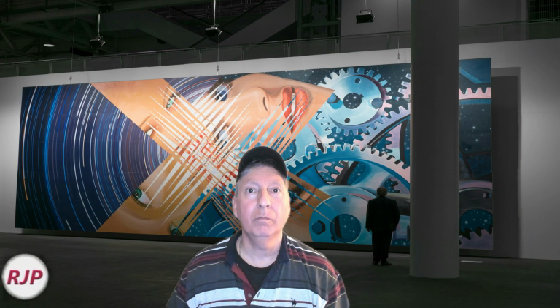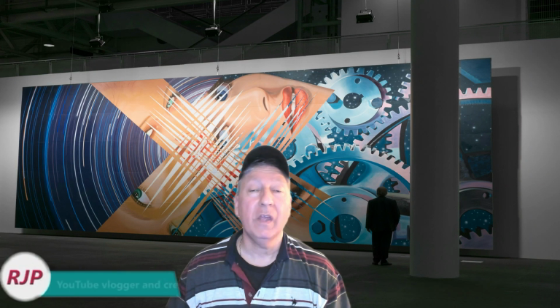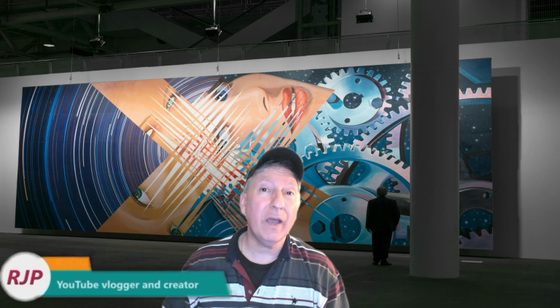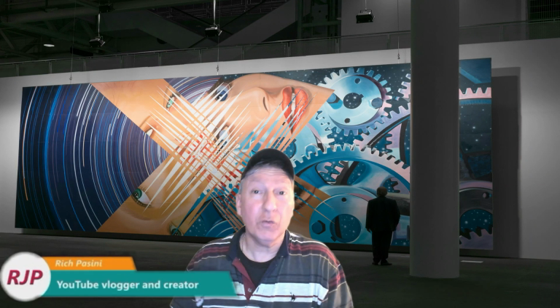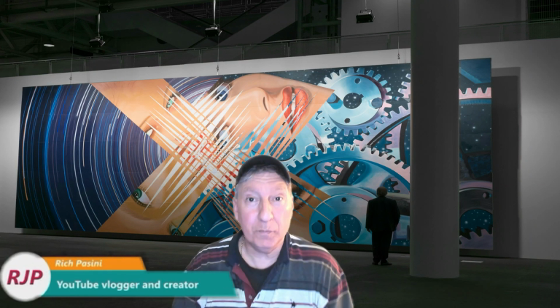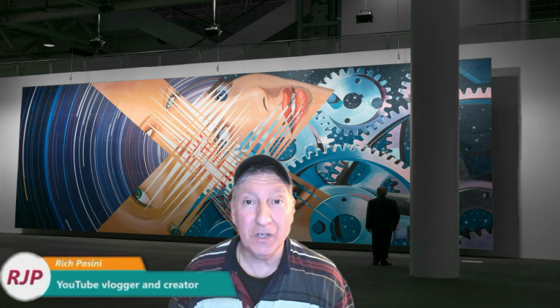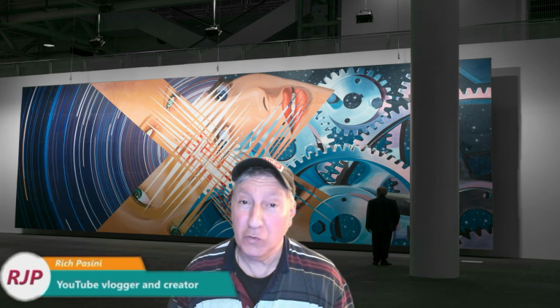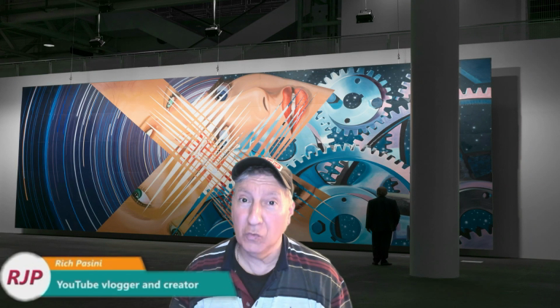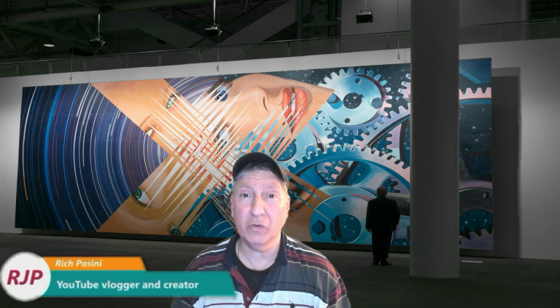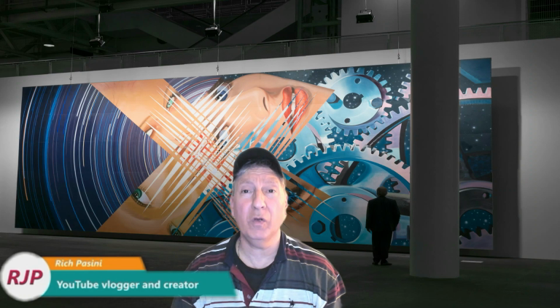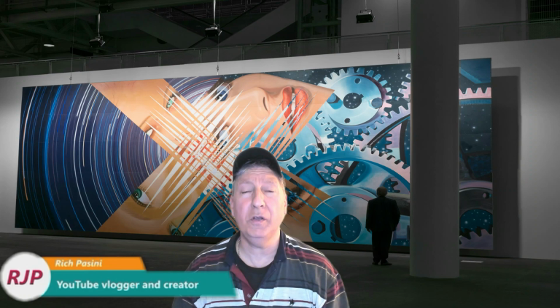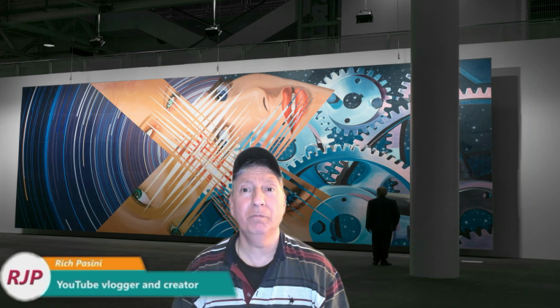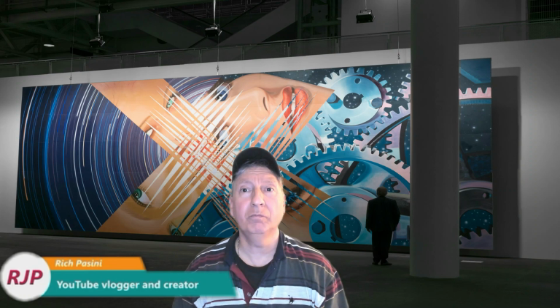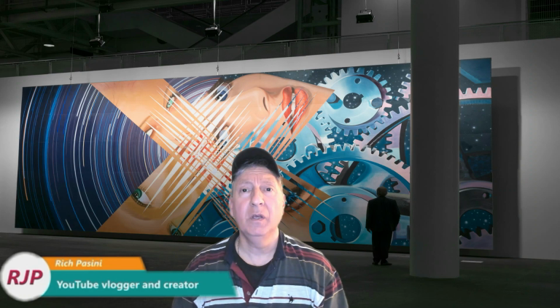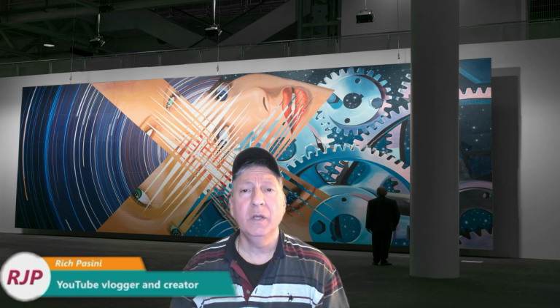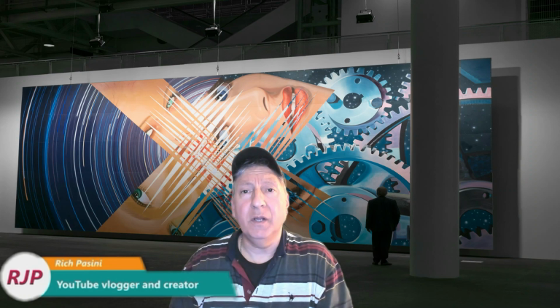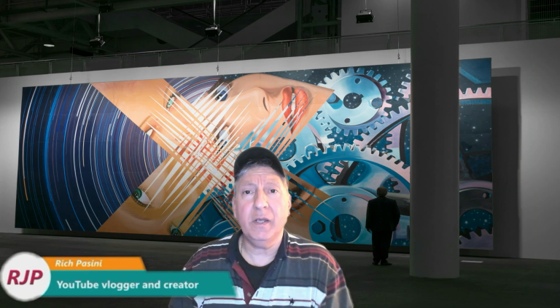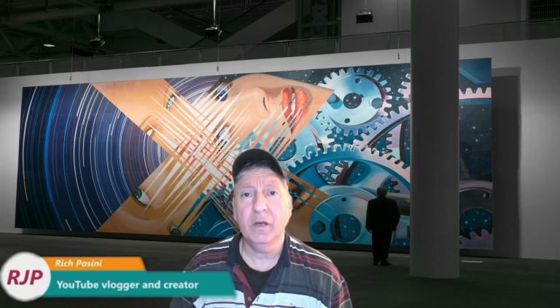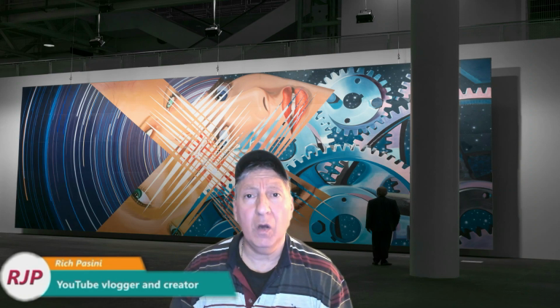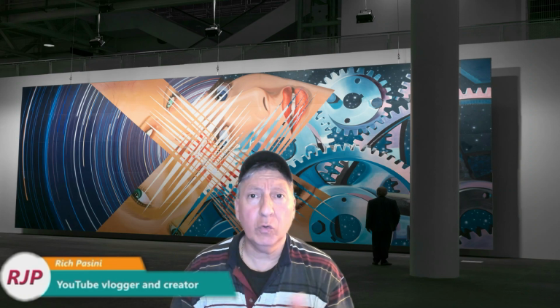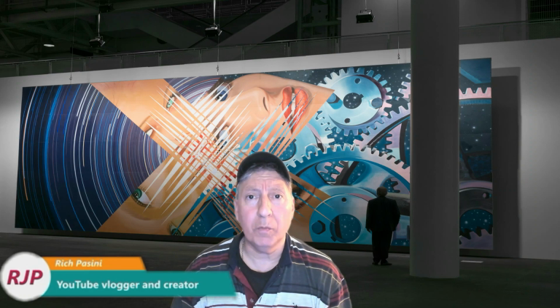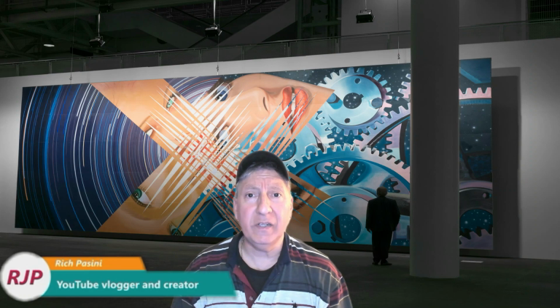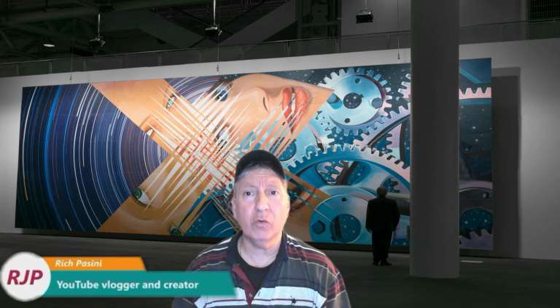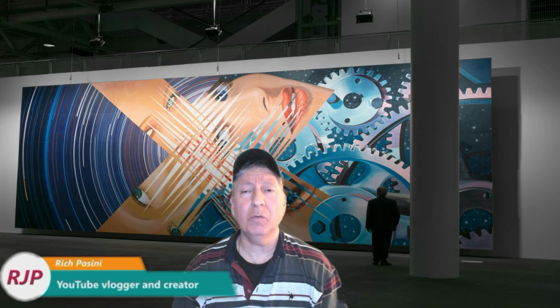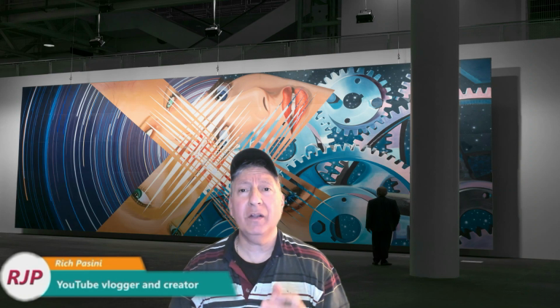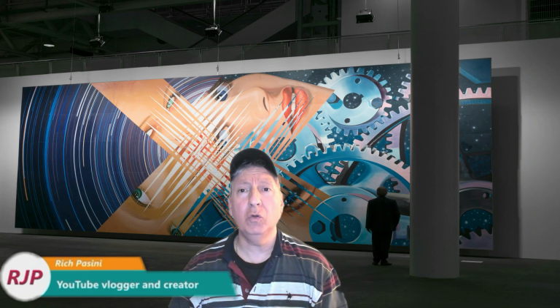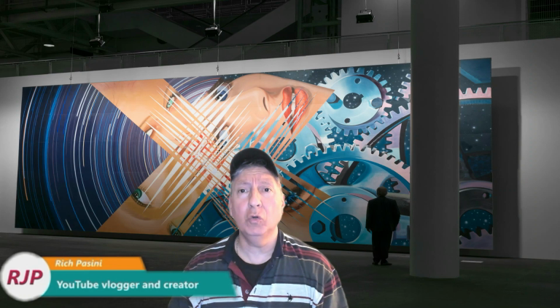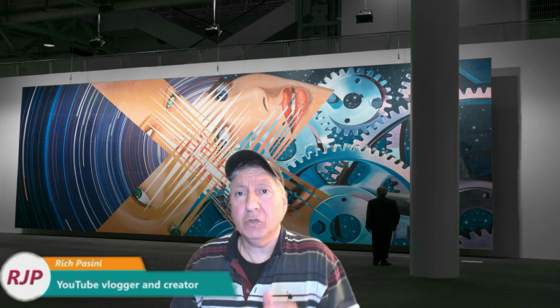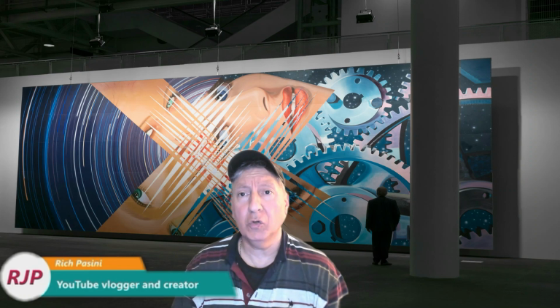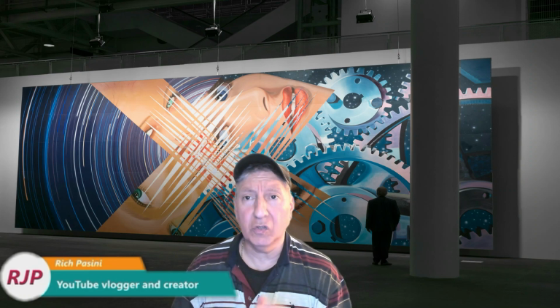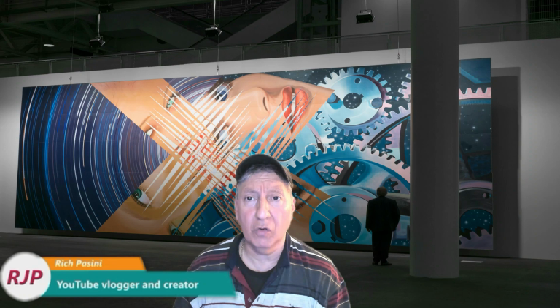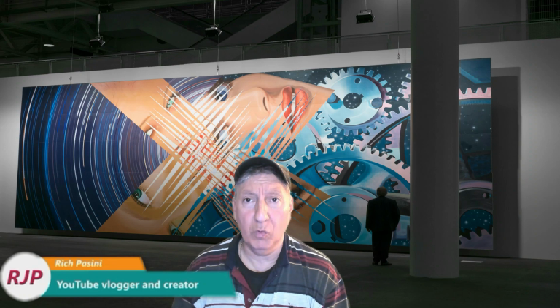Hey guys, Rich Fasini, YouTube Vlogger and Creator here. Today, I want to talk about the algorithm — how the YouTube search and discovery works.